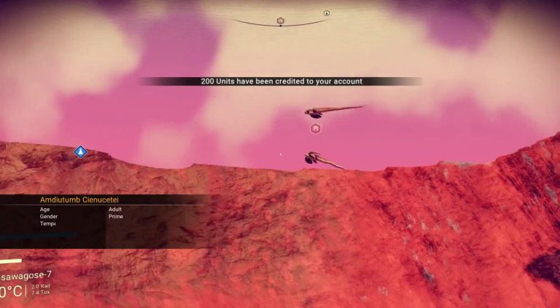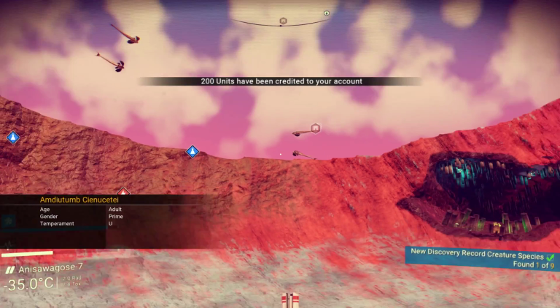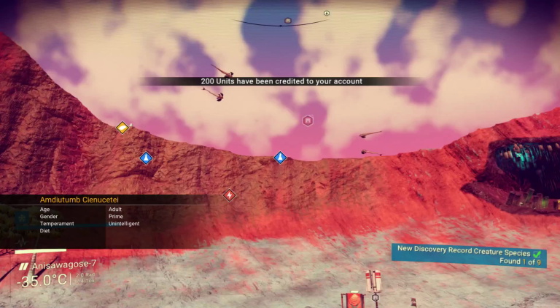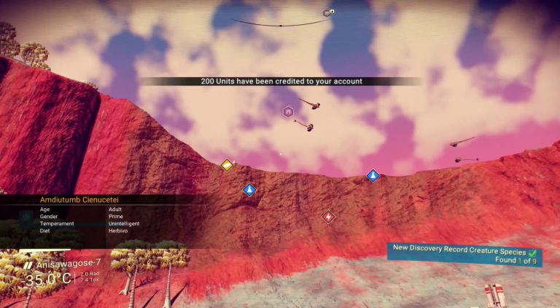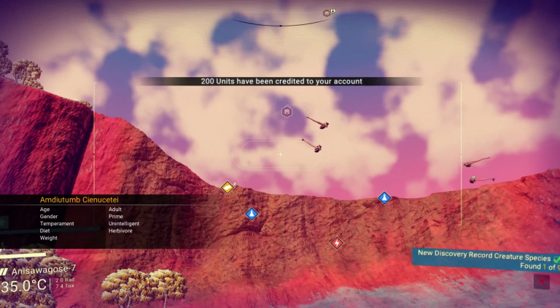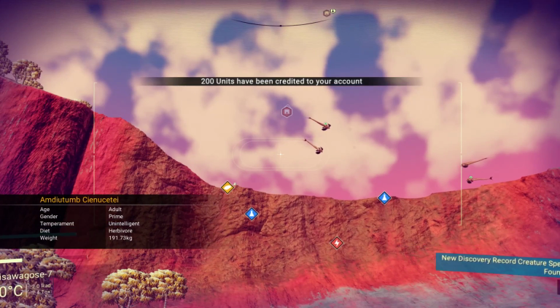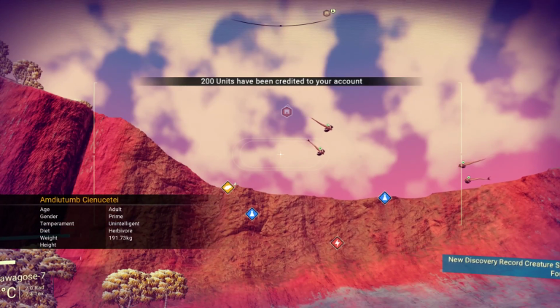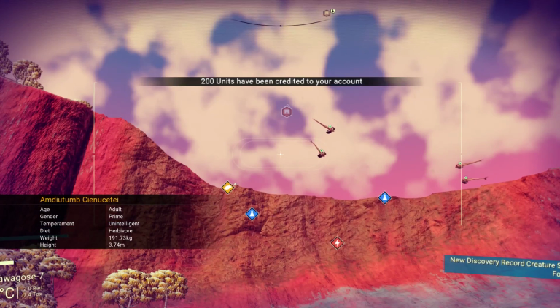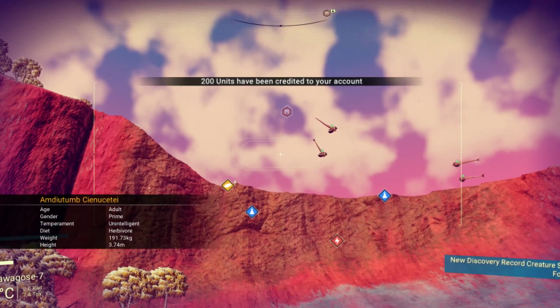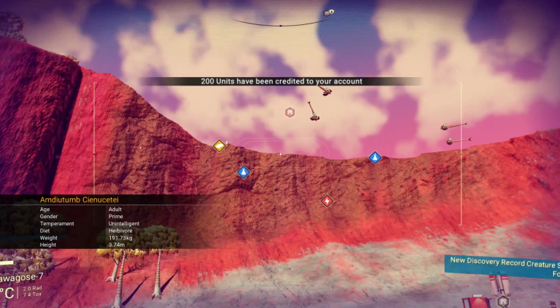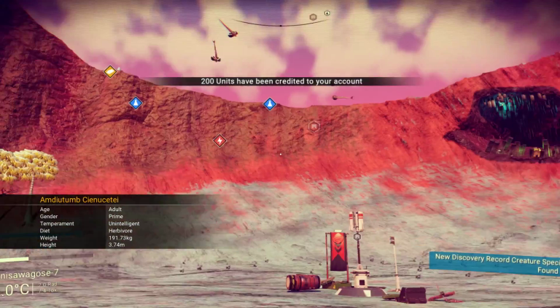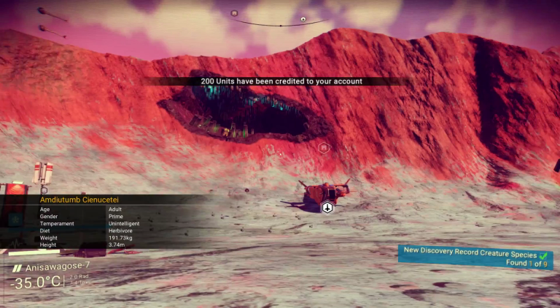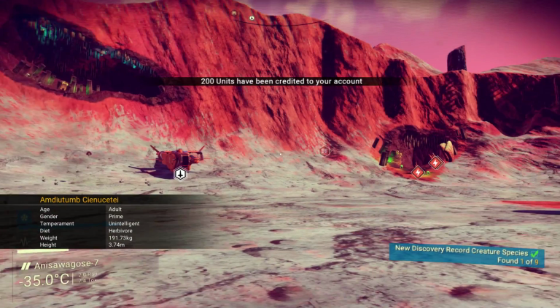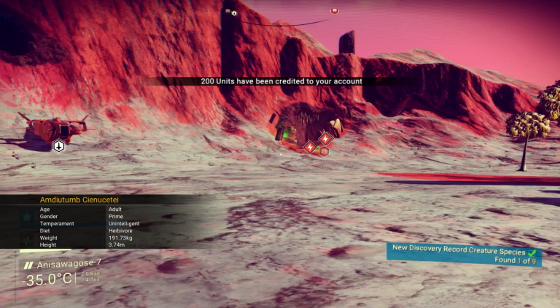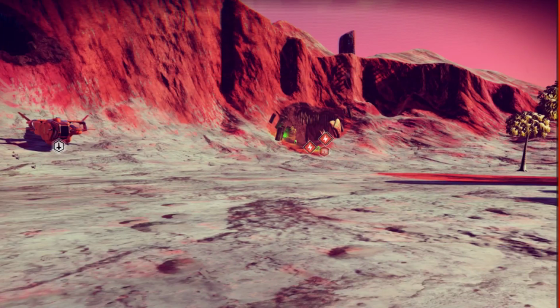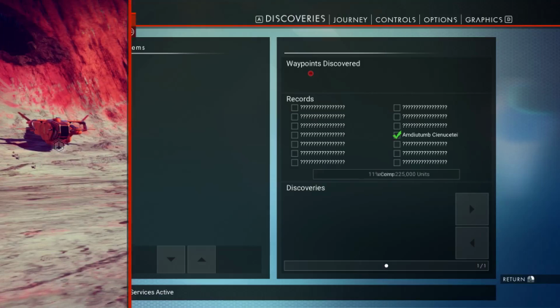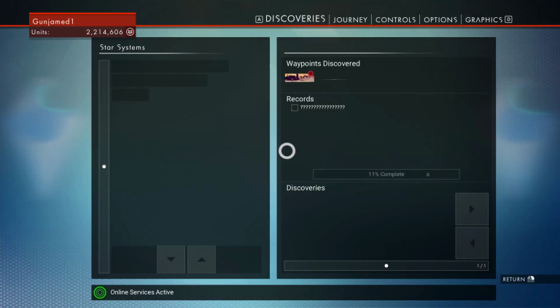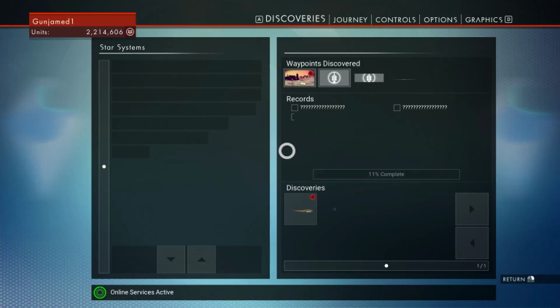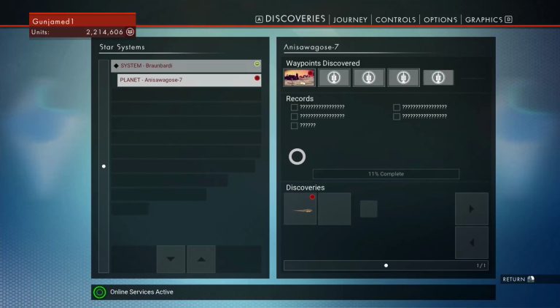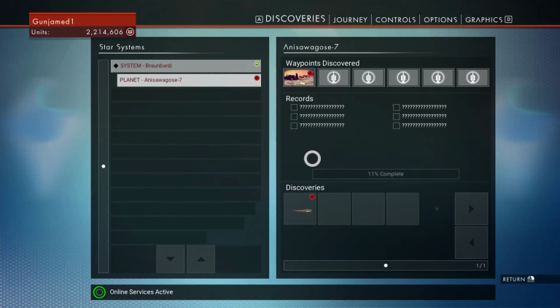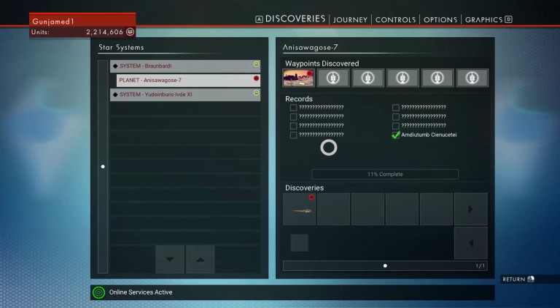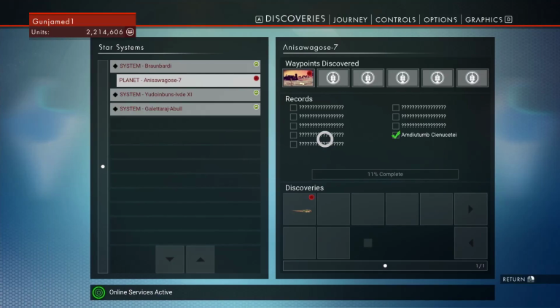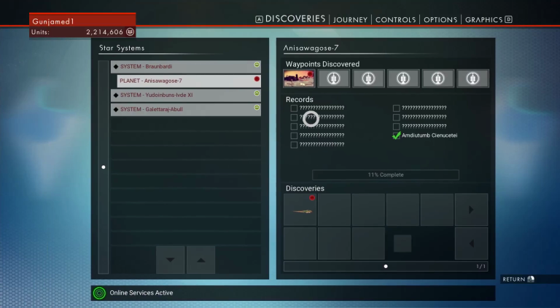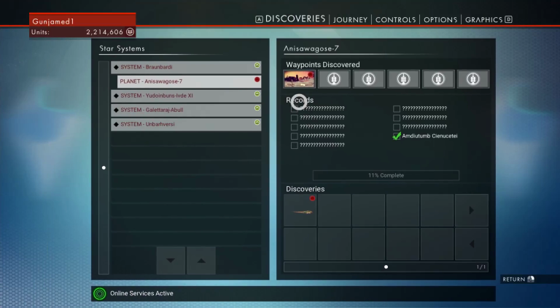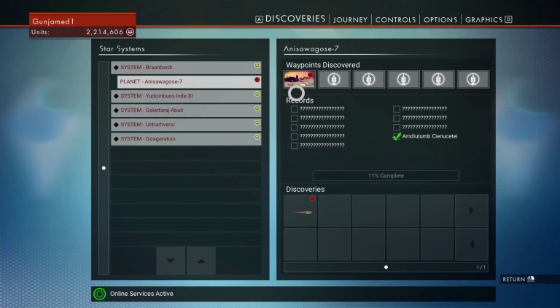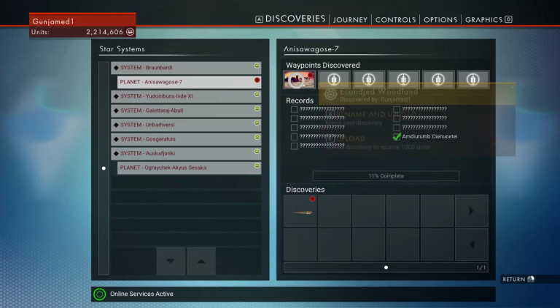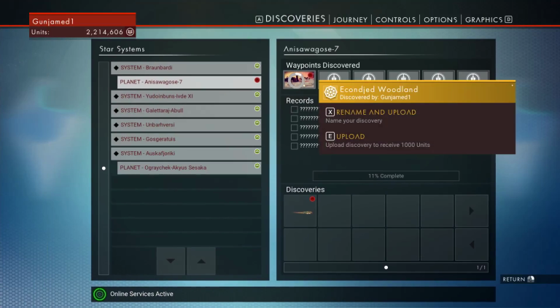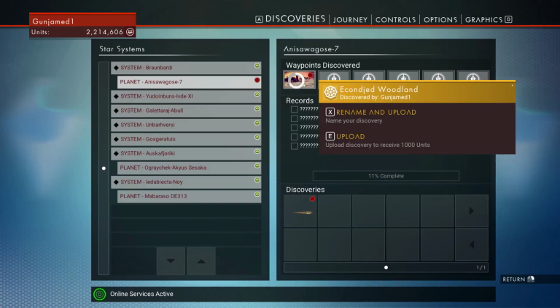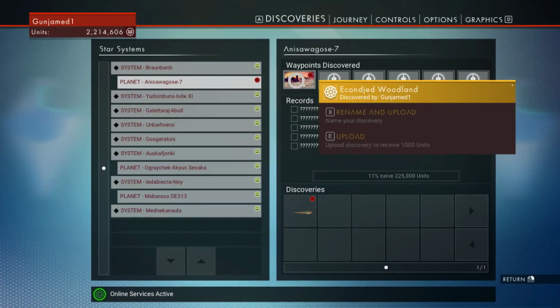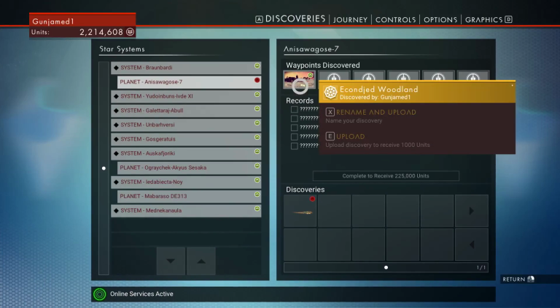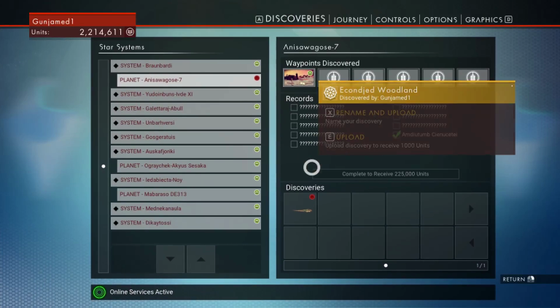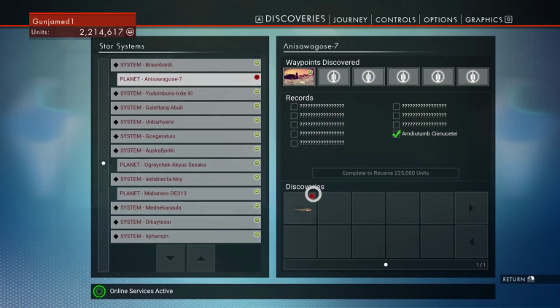Hmm, zinc. Any flowers nearby? What are those? That's awesome. How many creatures on this planet? It's a small planet.